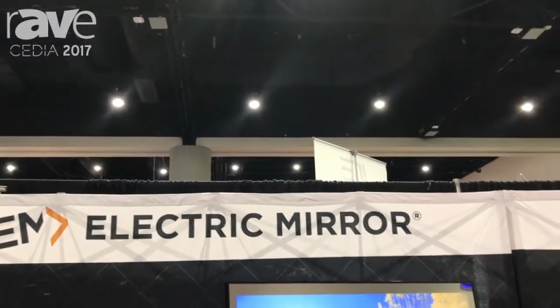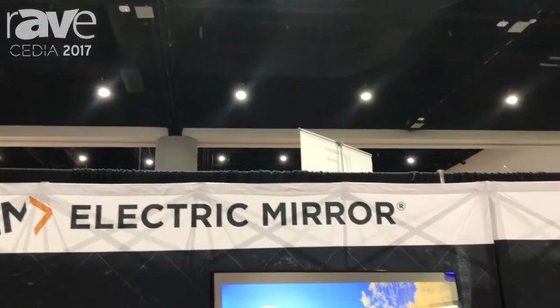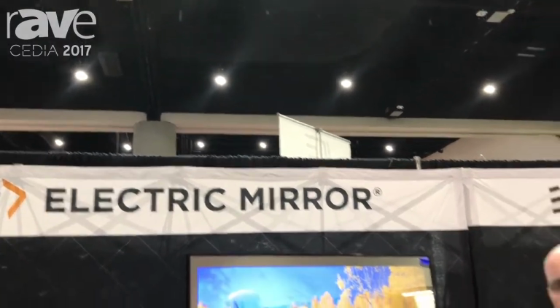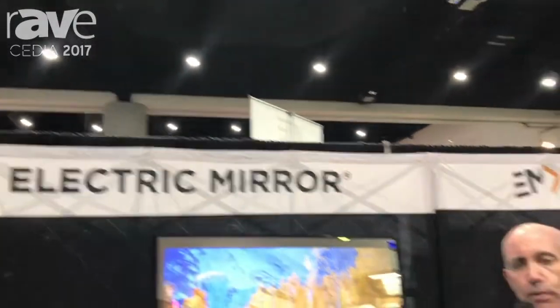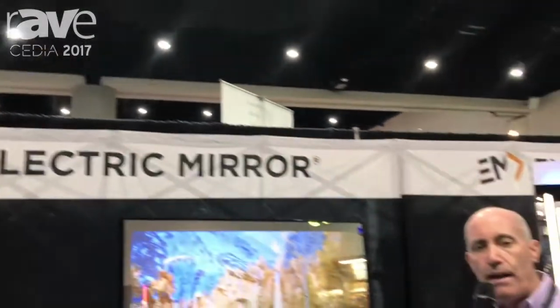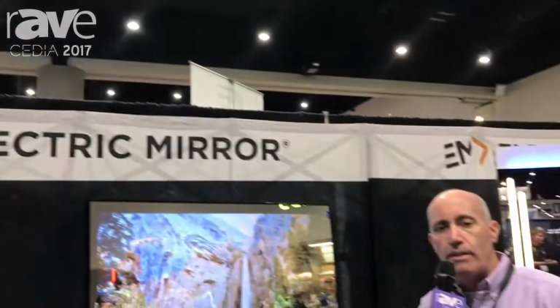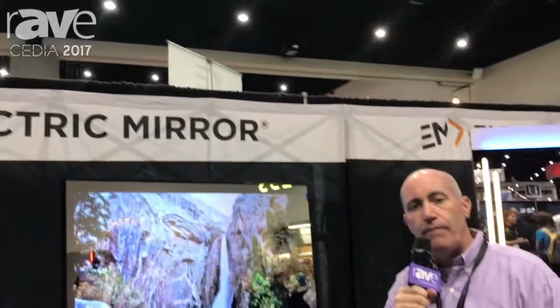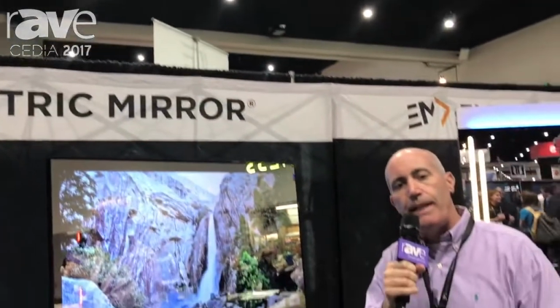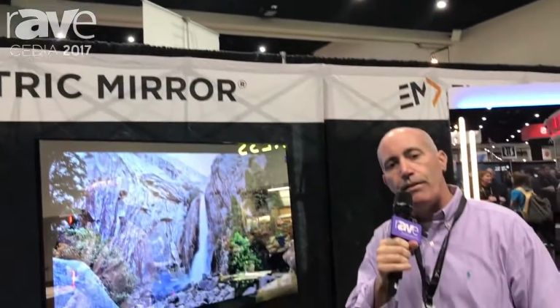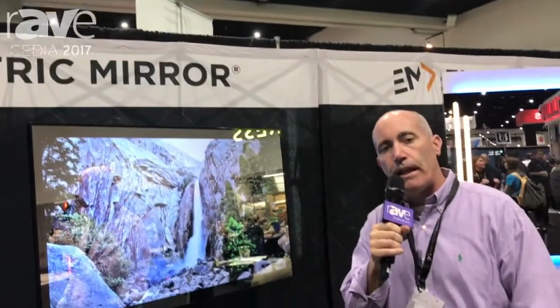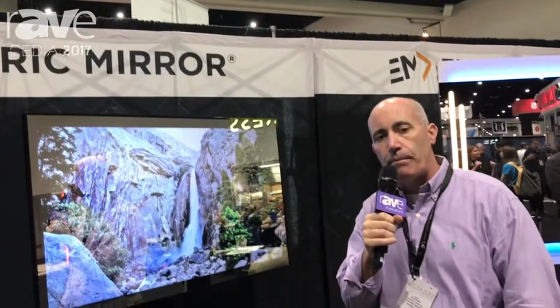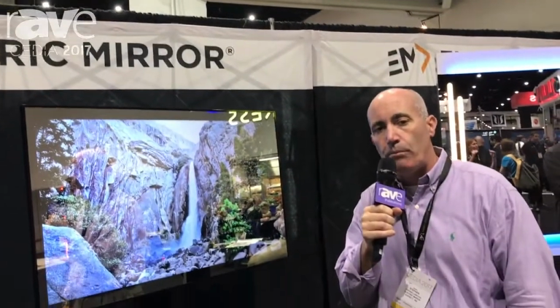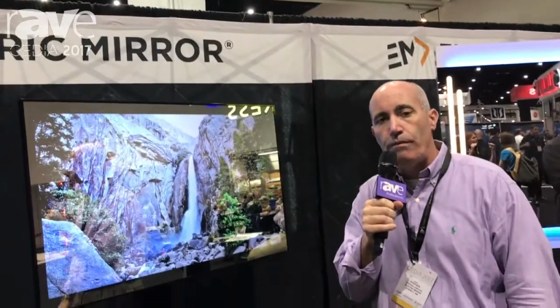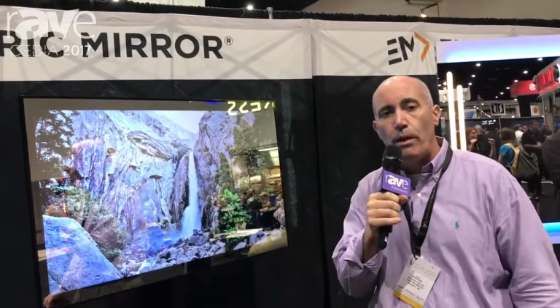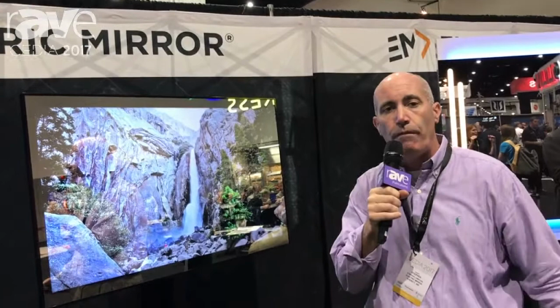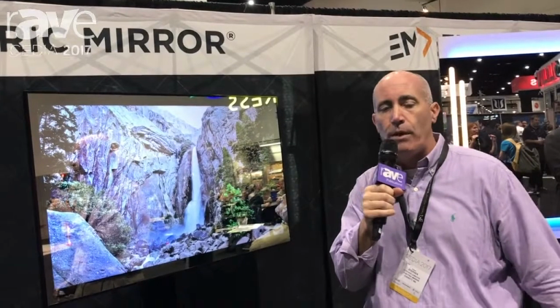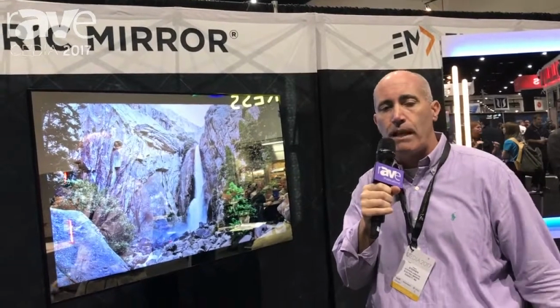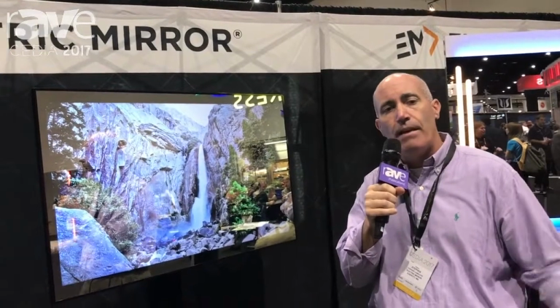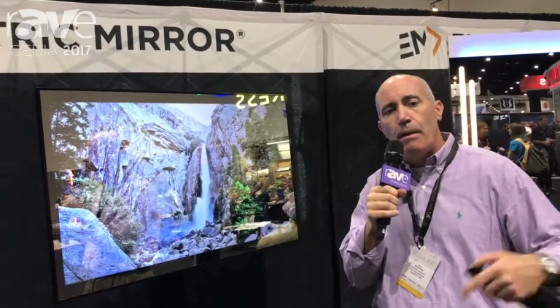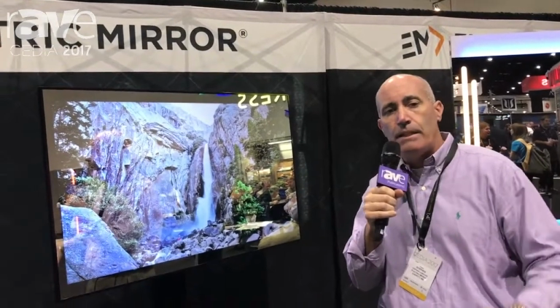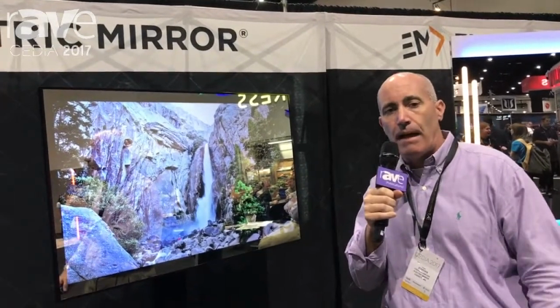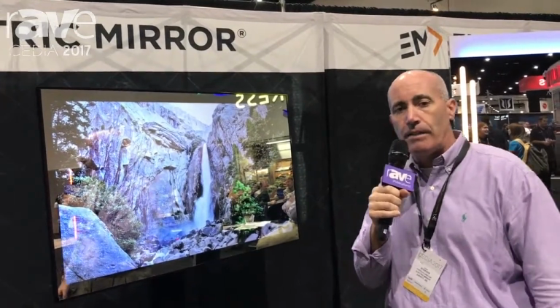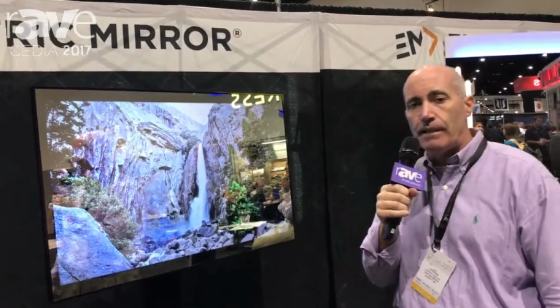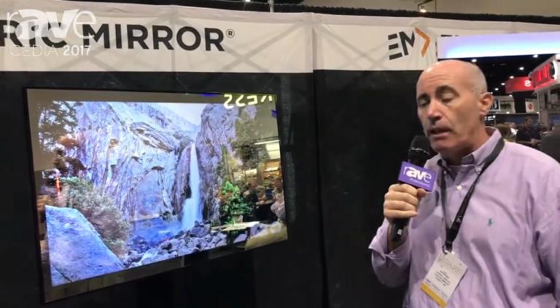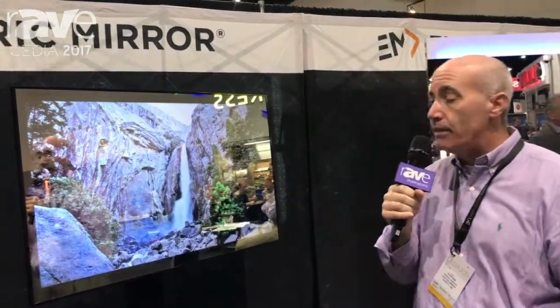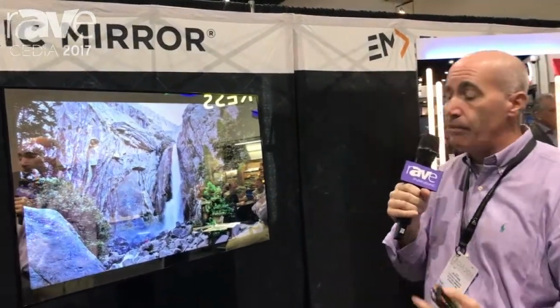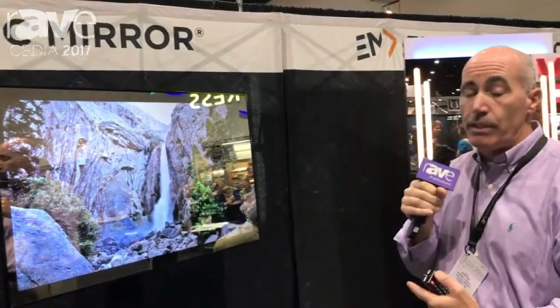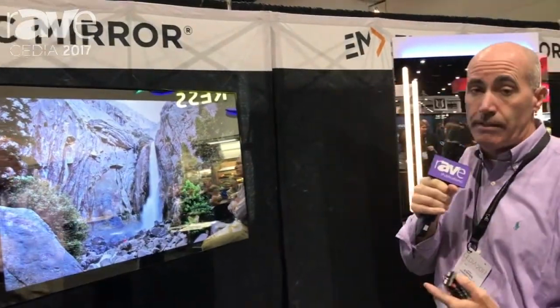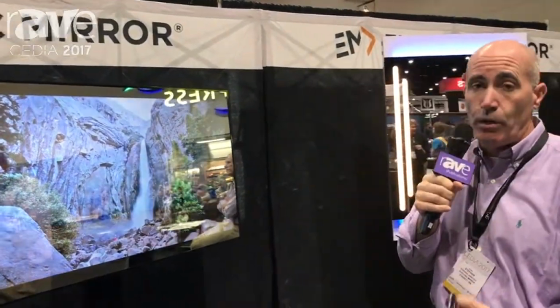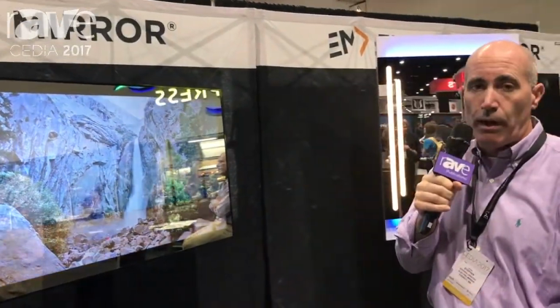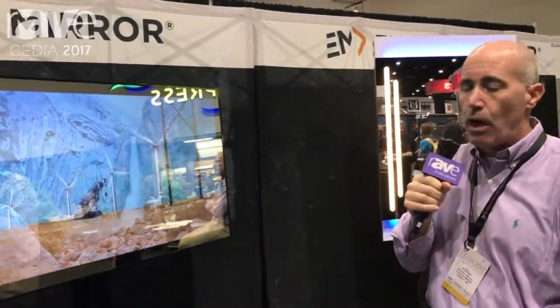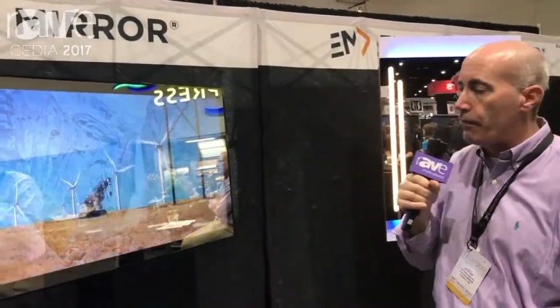Welcome to CDA 2017. You're at the Electric Mirror booth 4147. Please come down and see us — we'd love to have you see our new product offering.